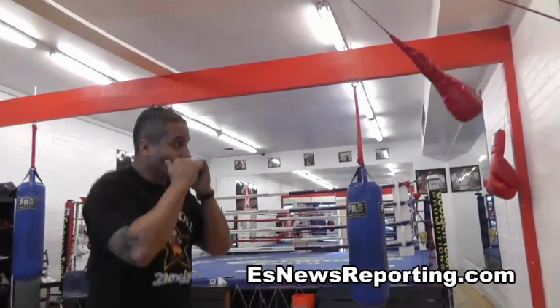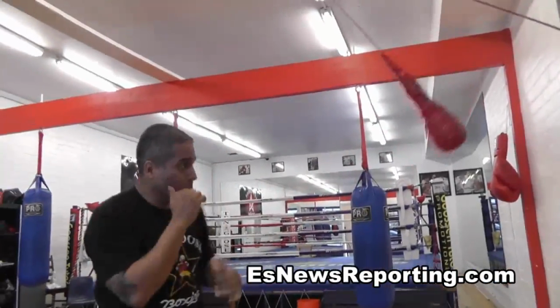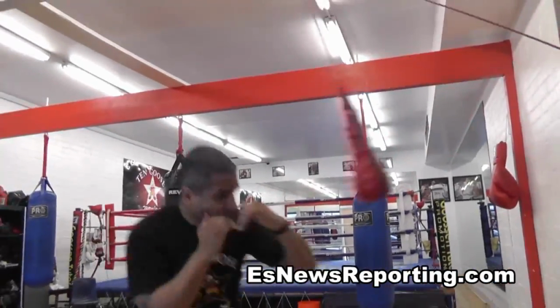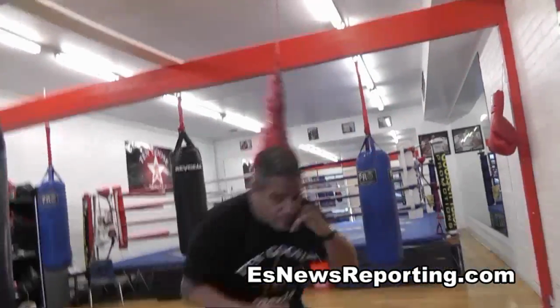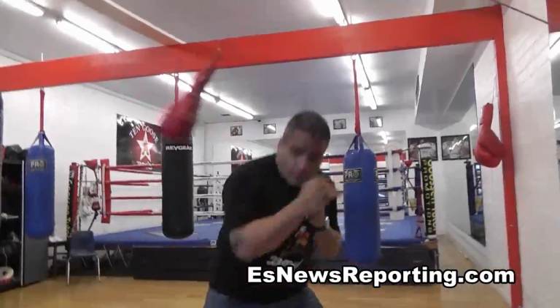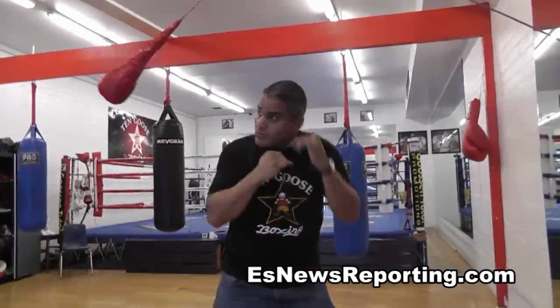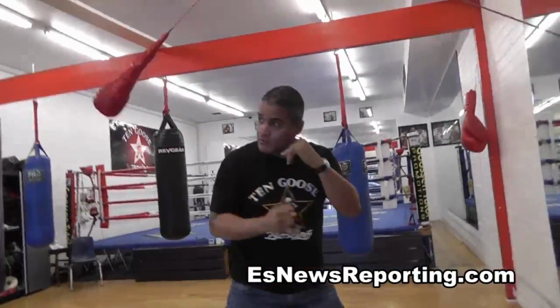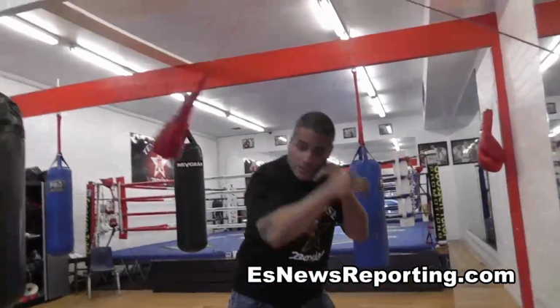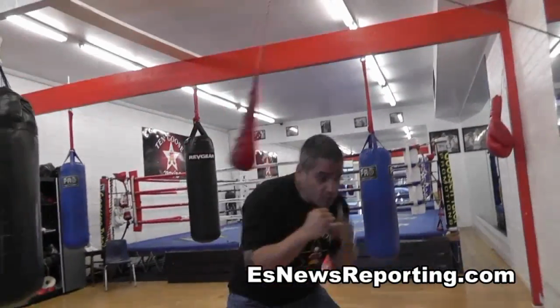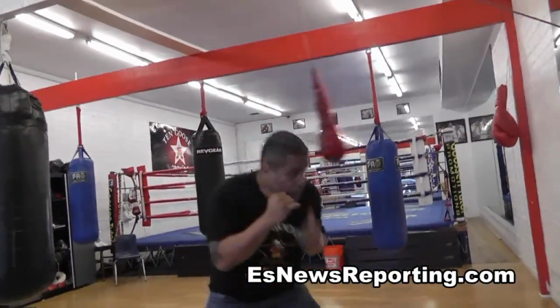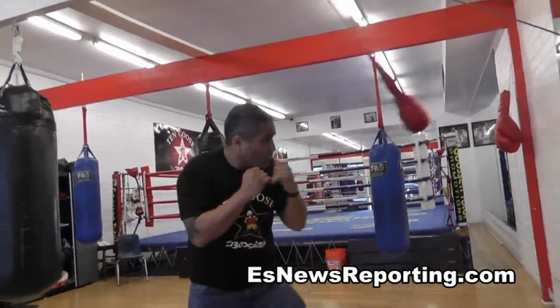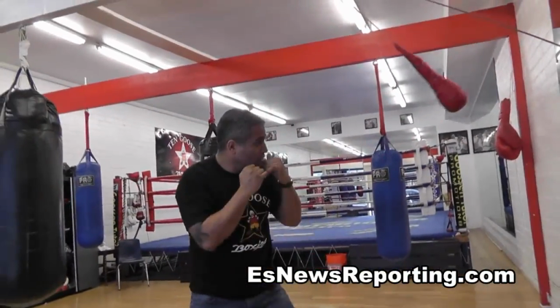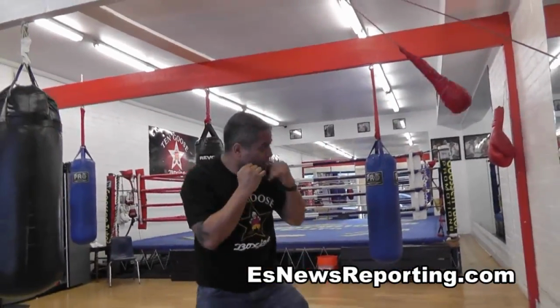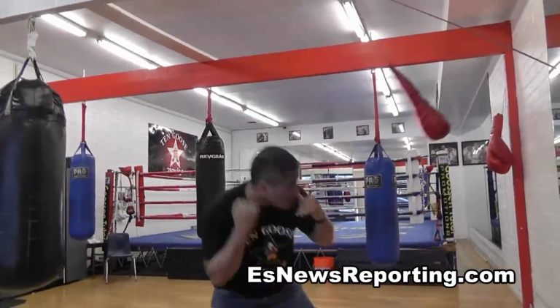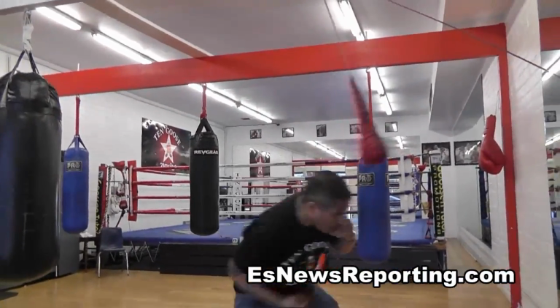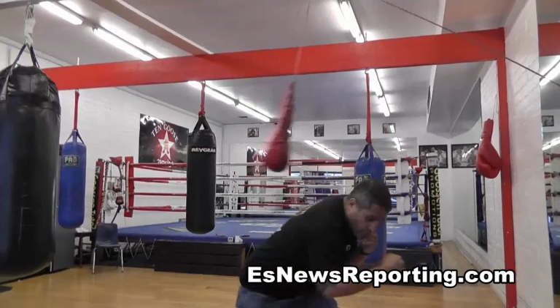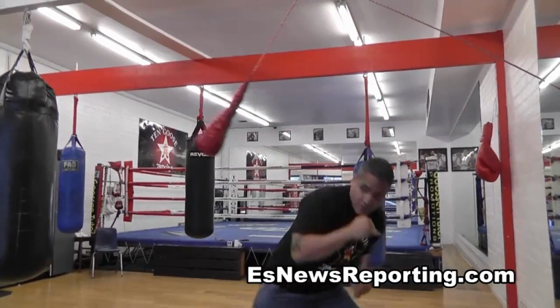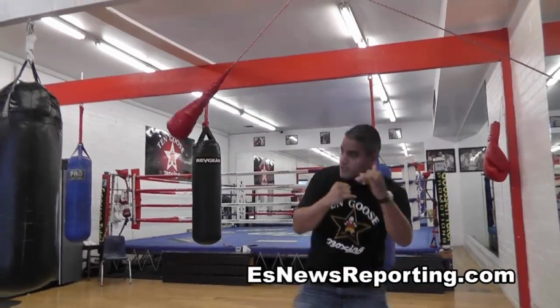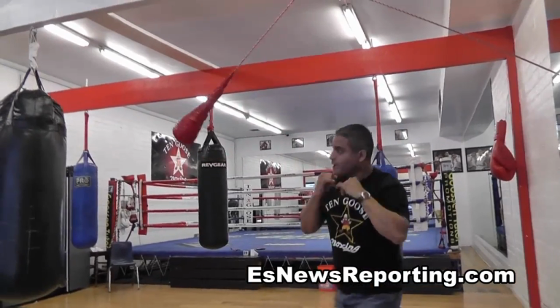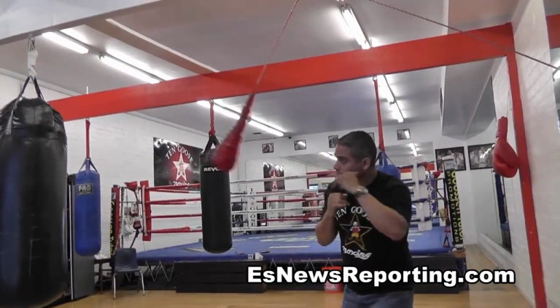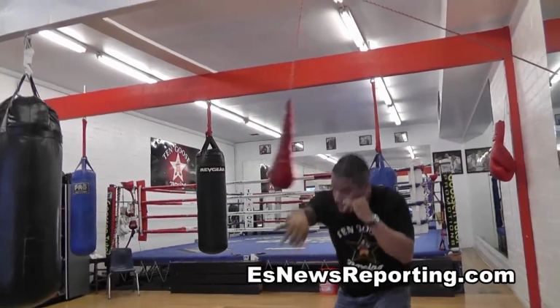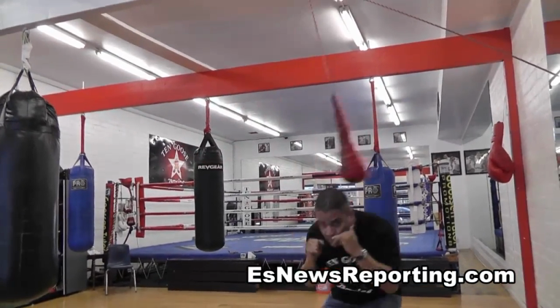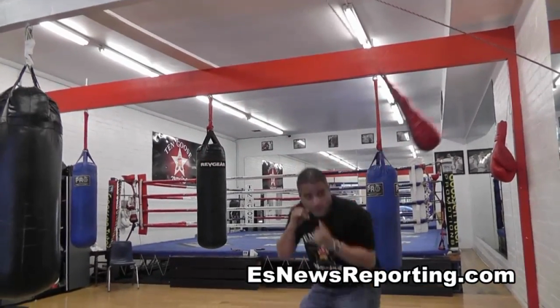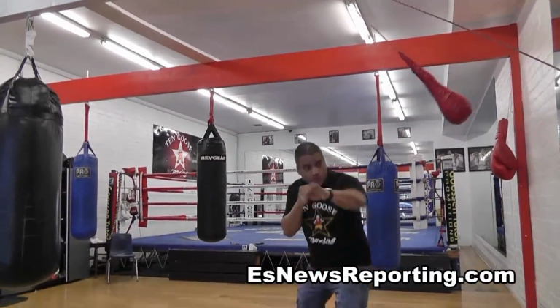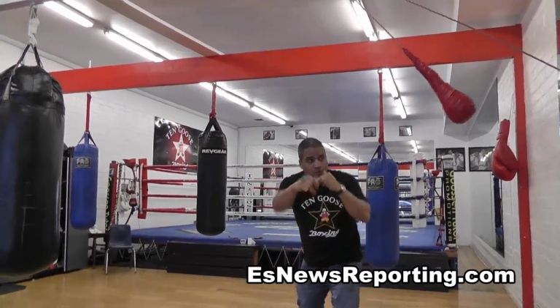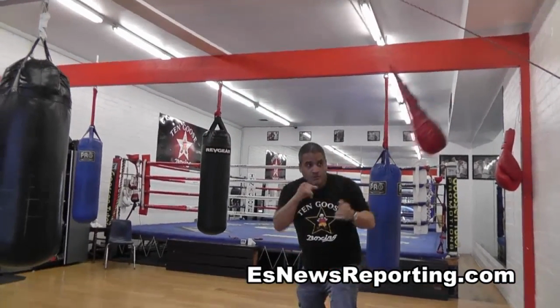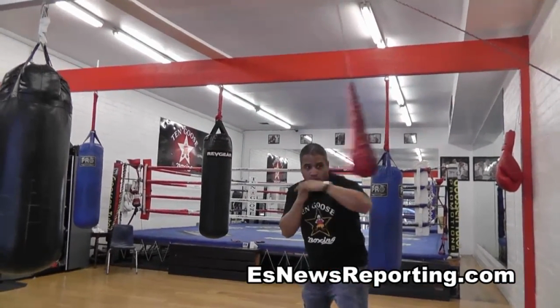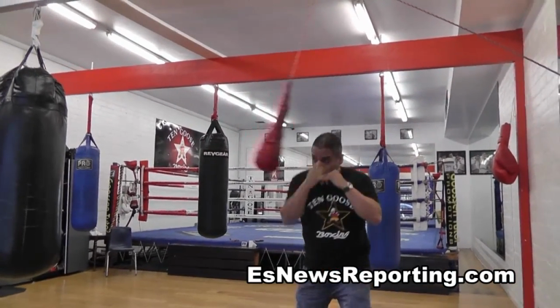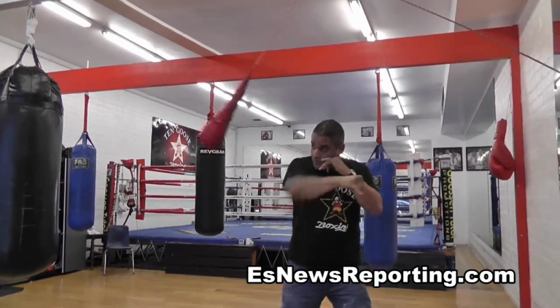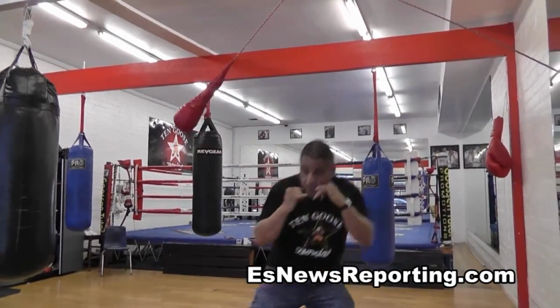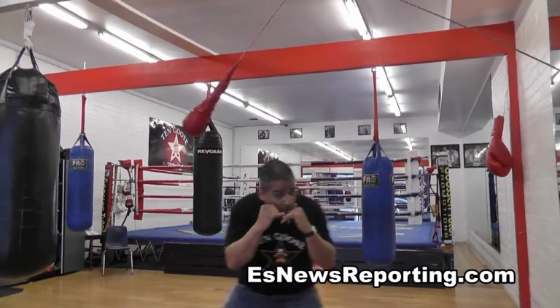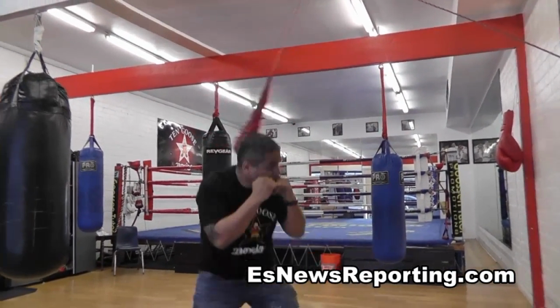So you're throwing punches — boom, boom, boom, boom, boom — go under, boom, turn to the bottom. Low blow.